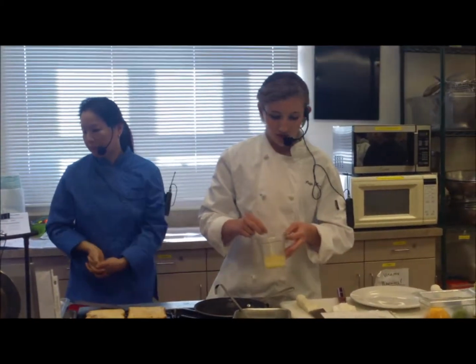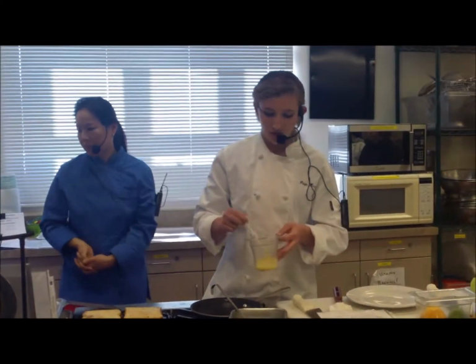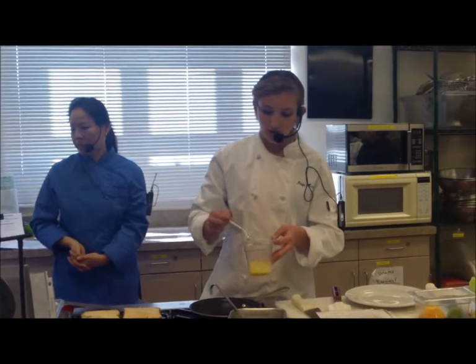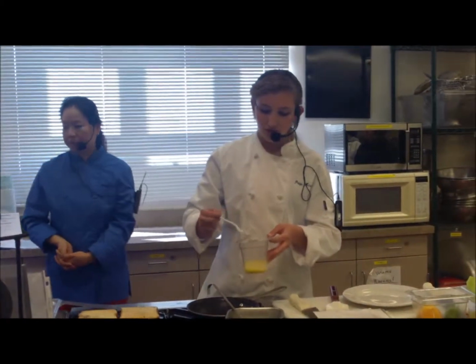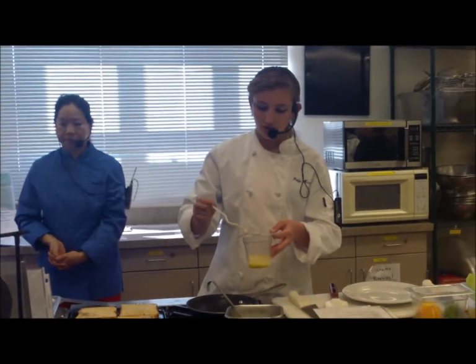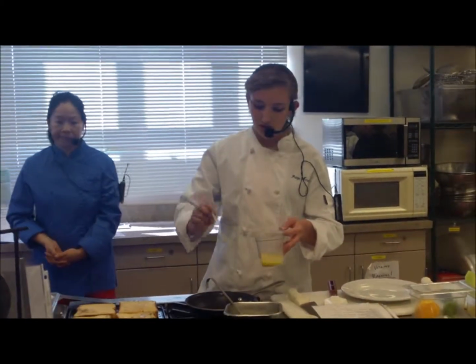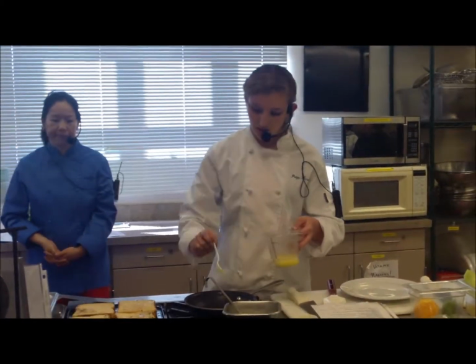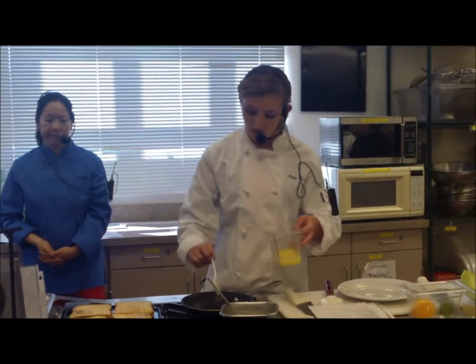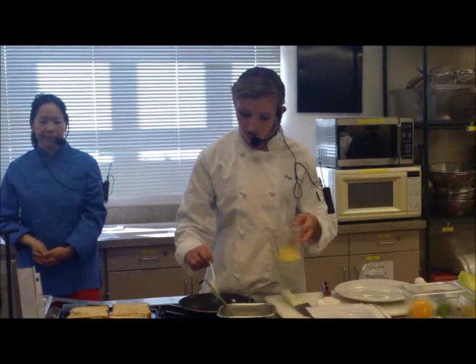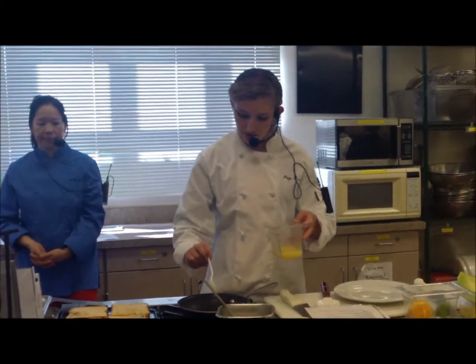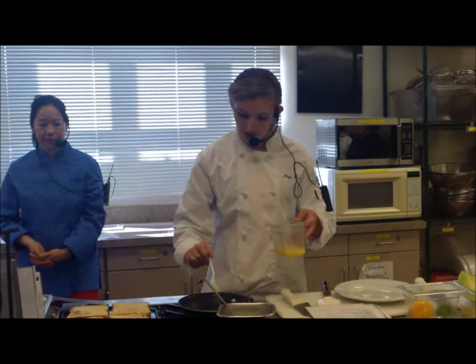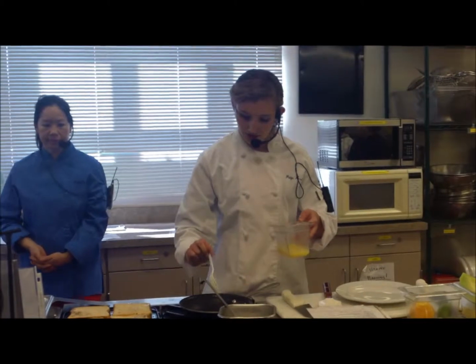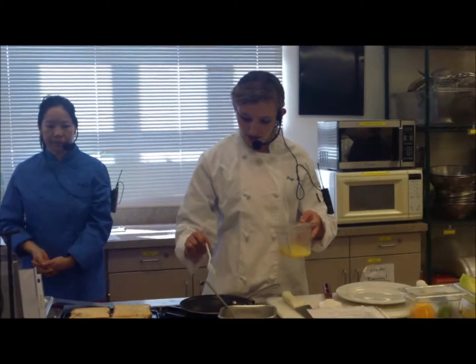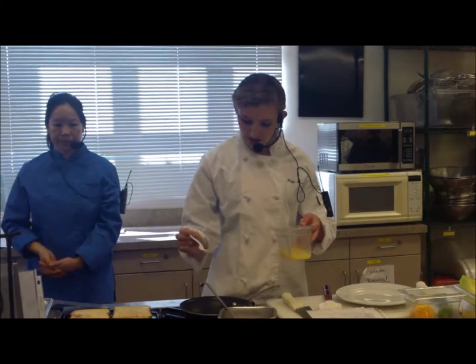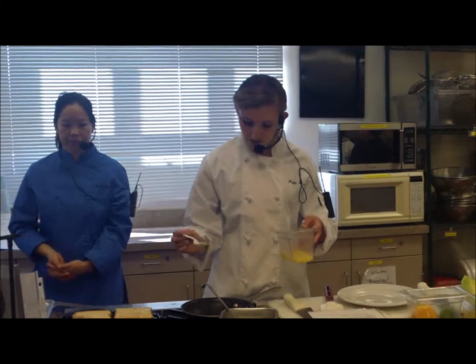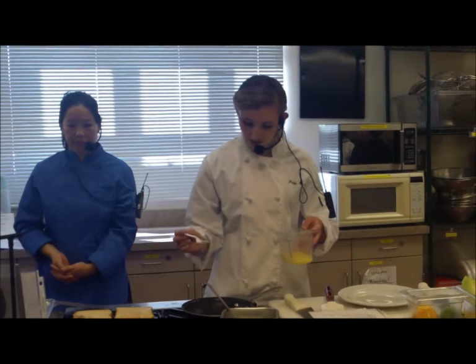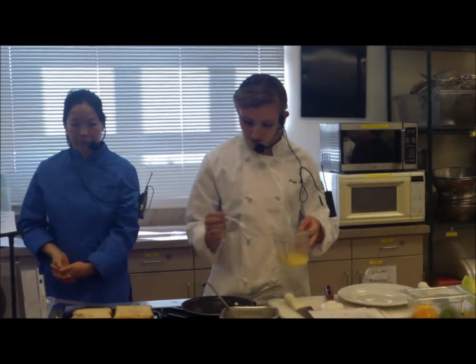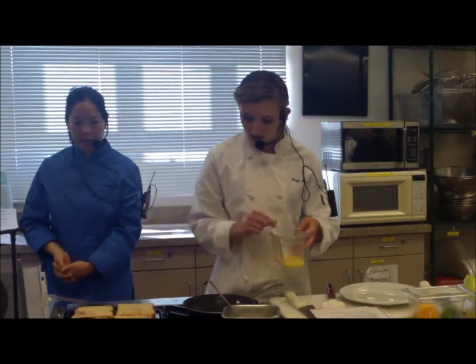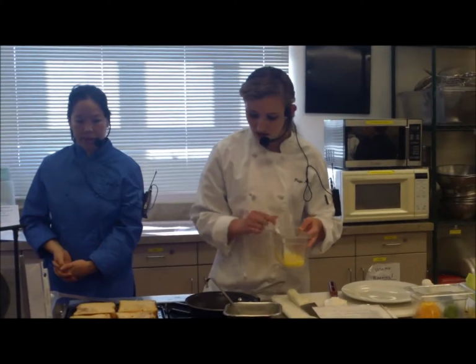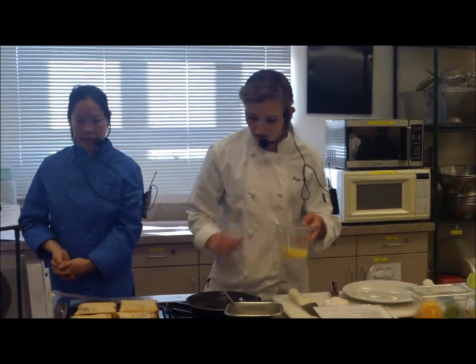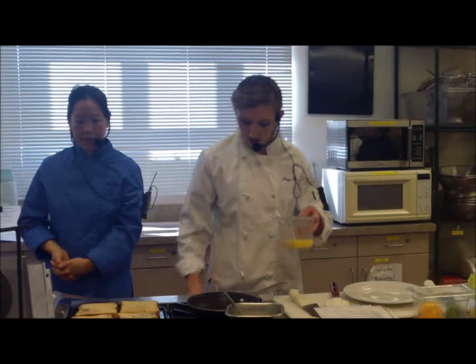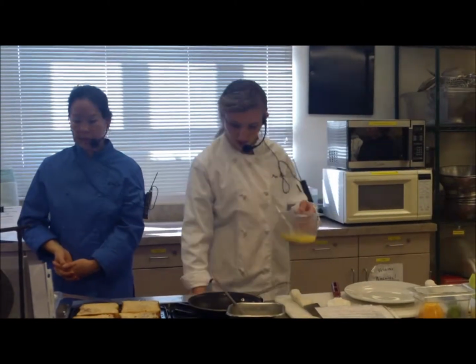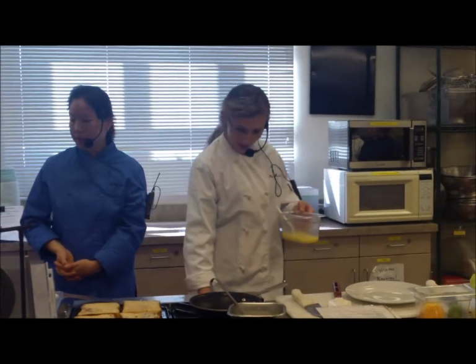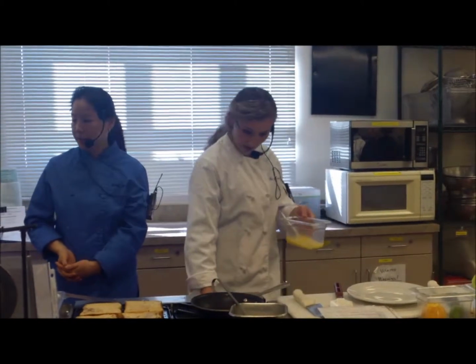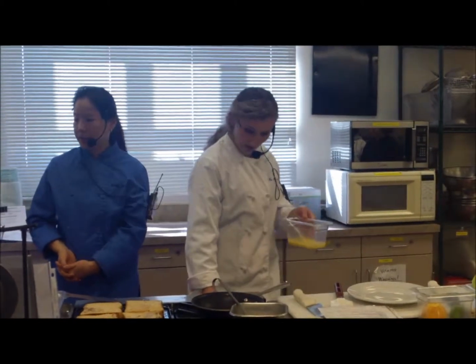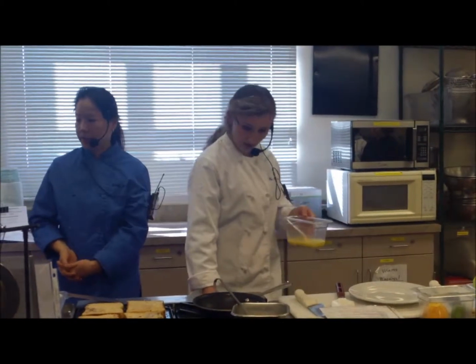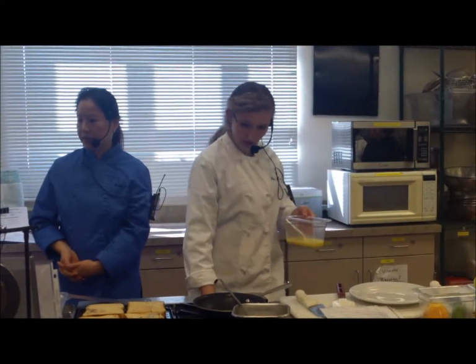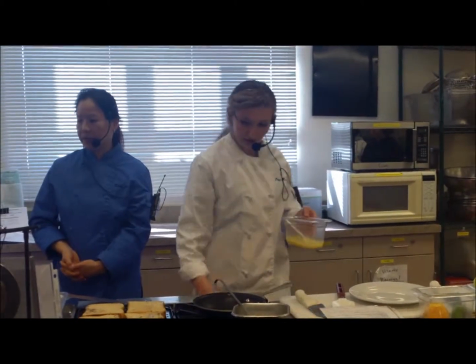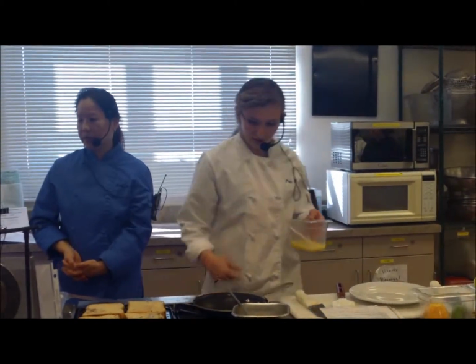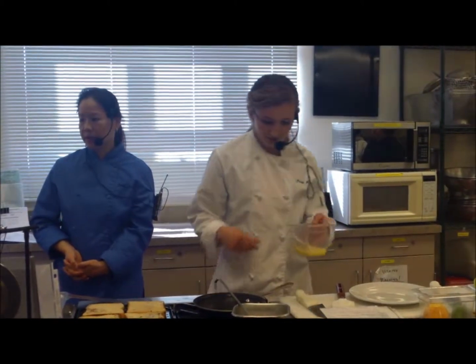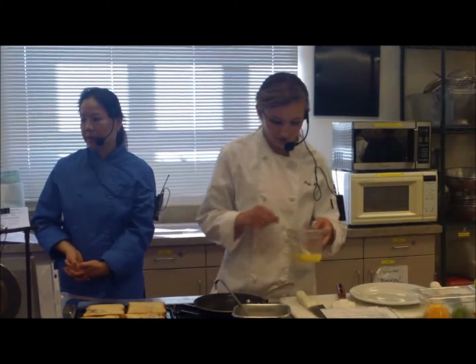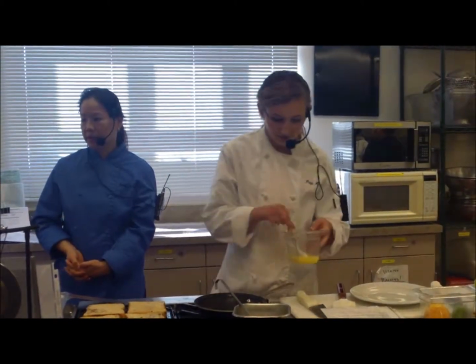So we're going to do just like the omelet mixture — we're going to test the pan. It's not quite hot enough, so I'm going to turn it up a little bit.